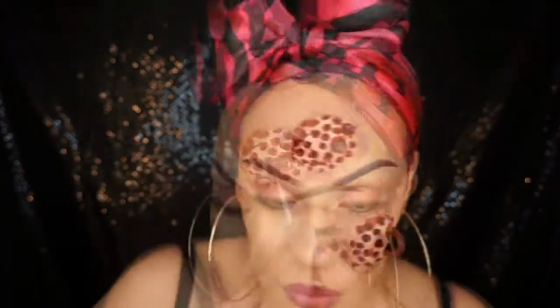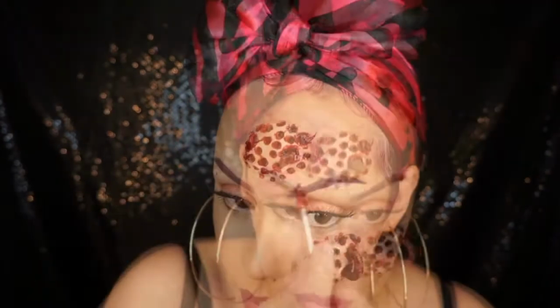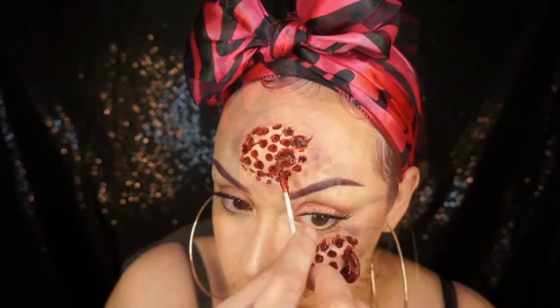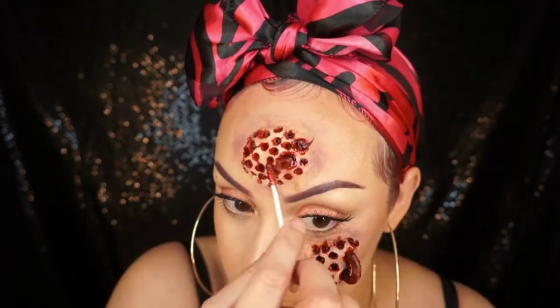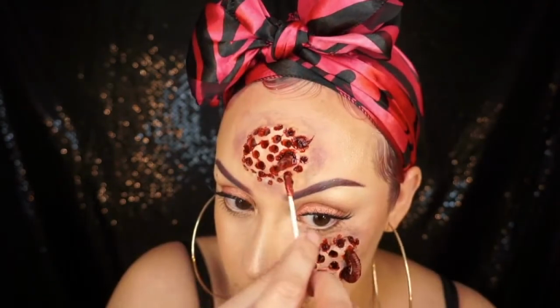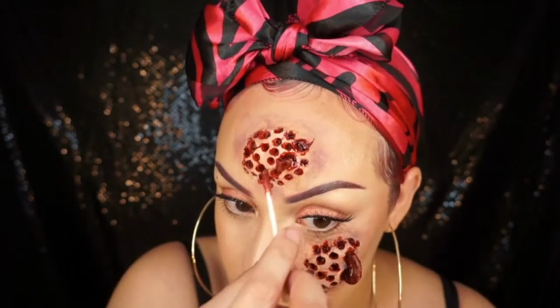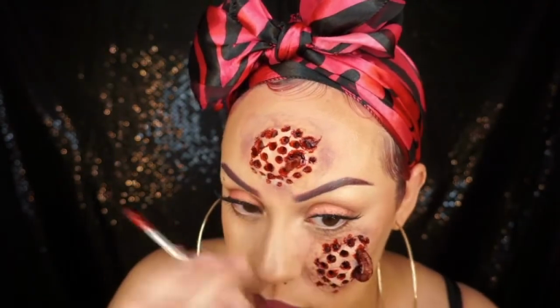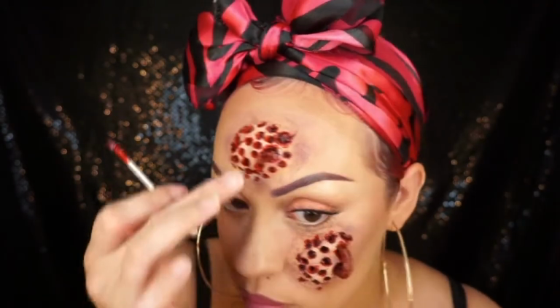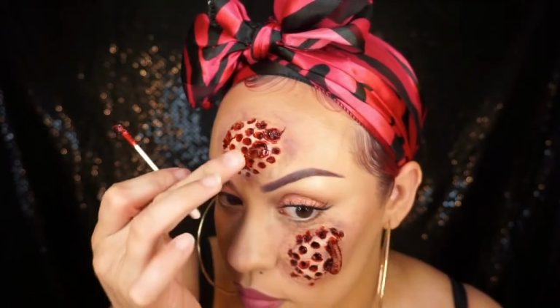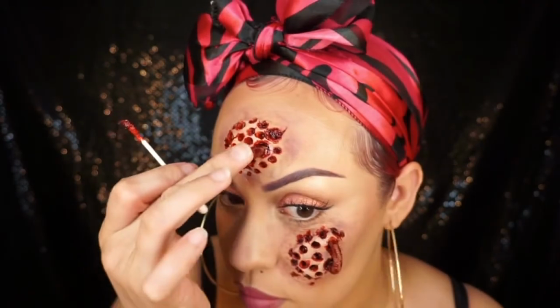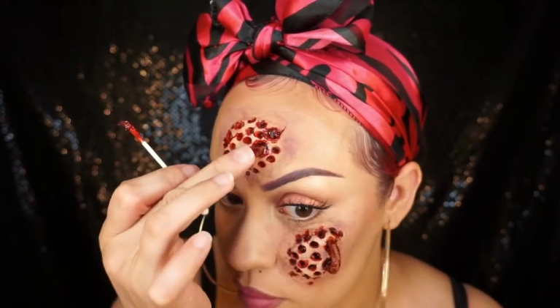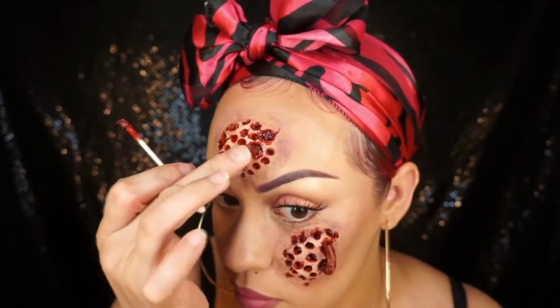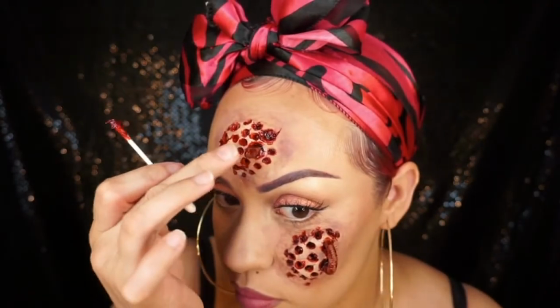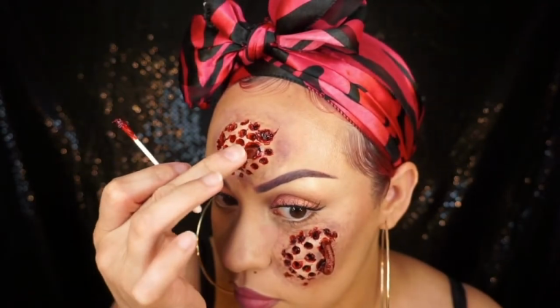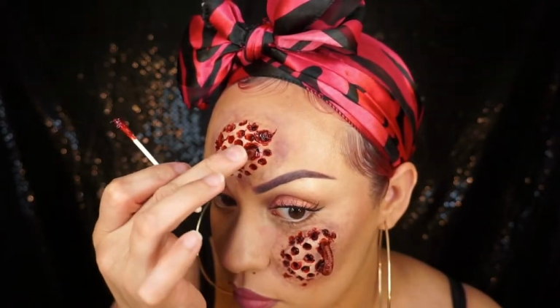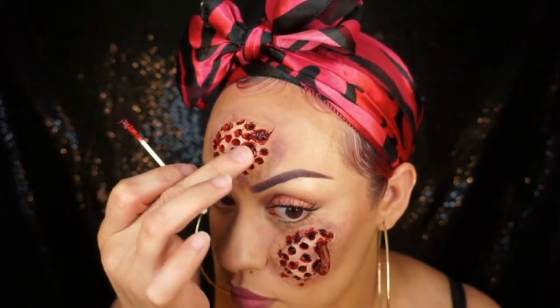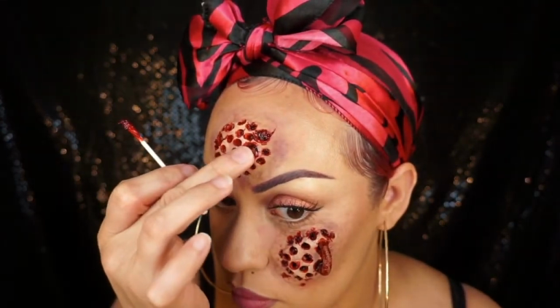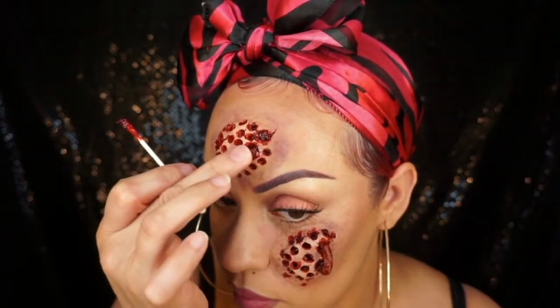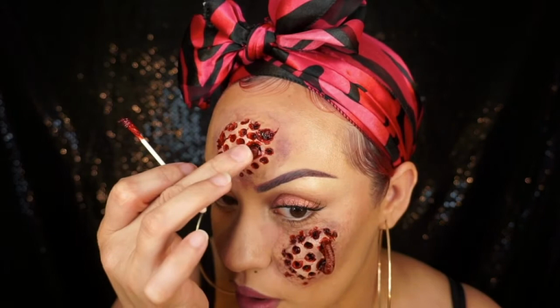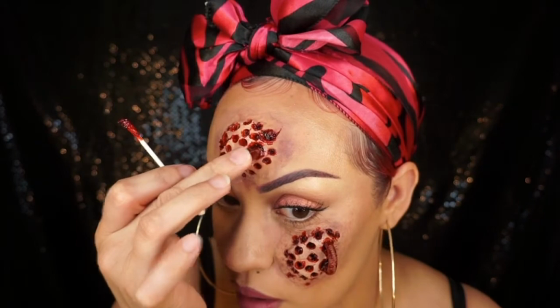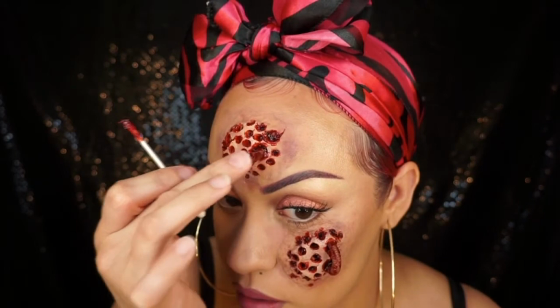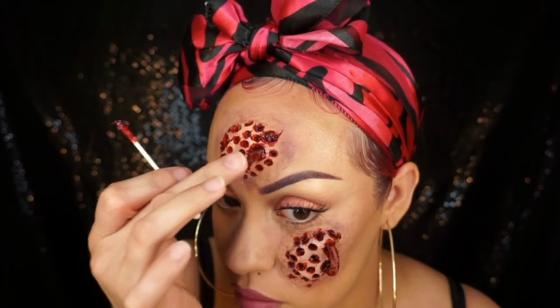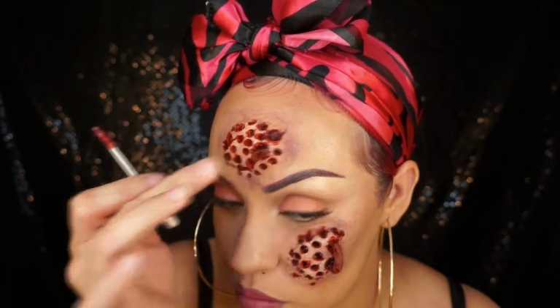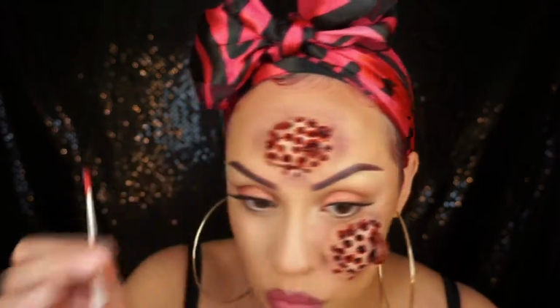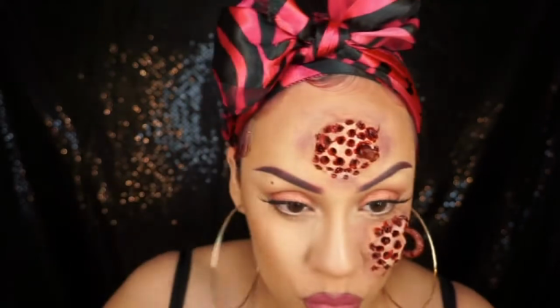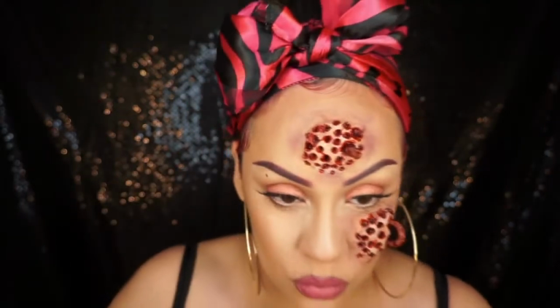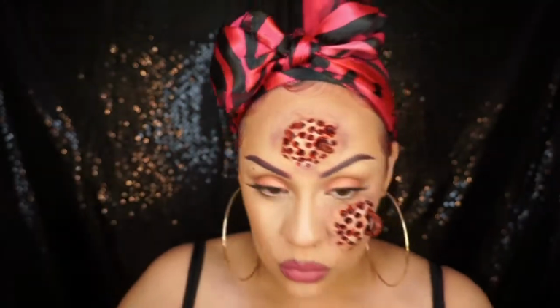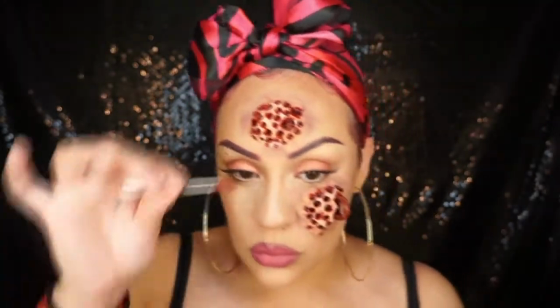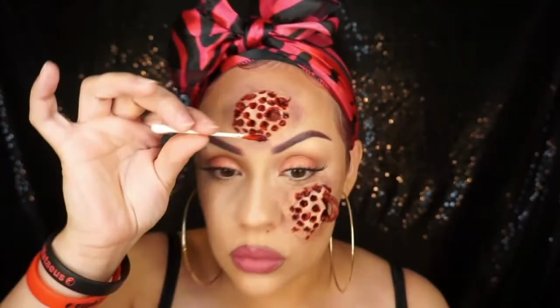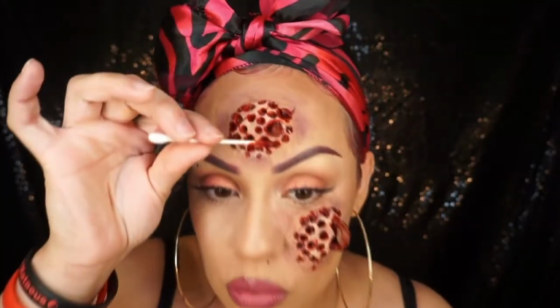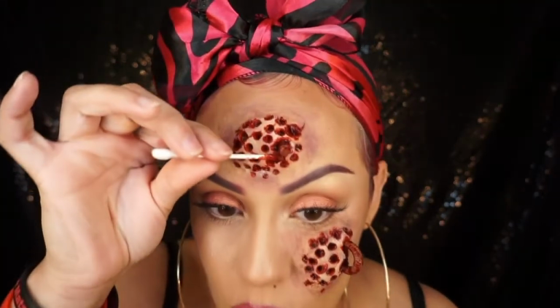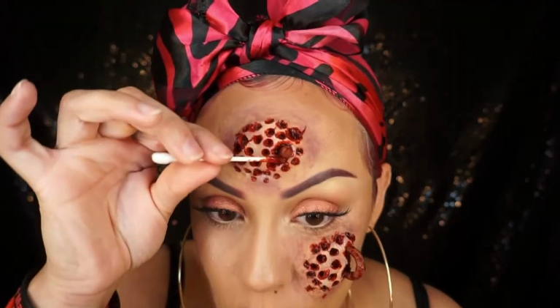I hope you guys enjoyed this tutorial — this was a fun one to do. If you liked it, please thumbs up this video and don't forget to subscribe to my channel if you haven't already. Thank you for watching, bye!